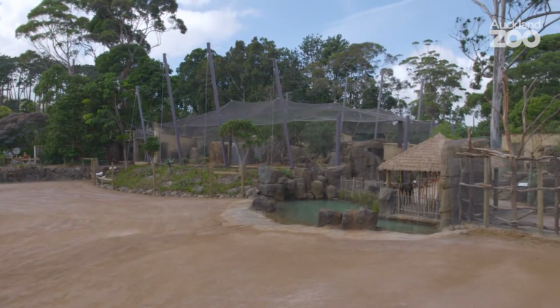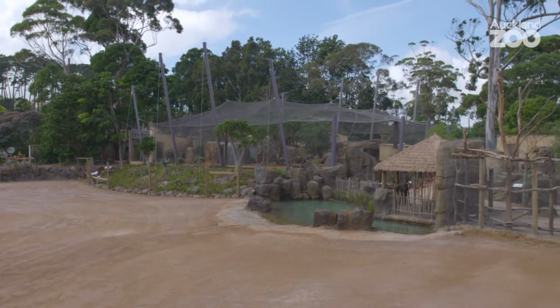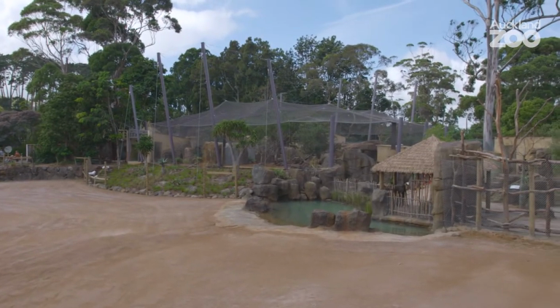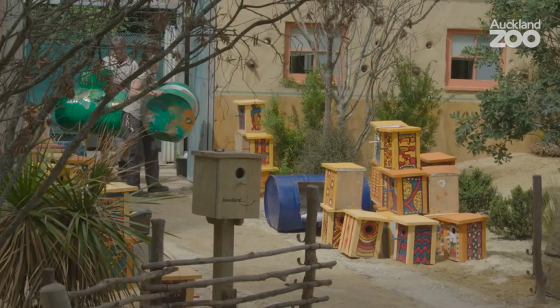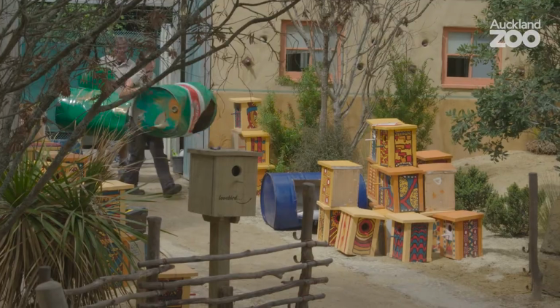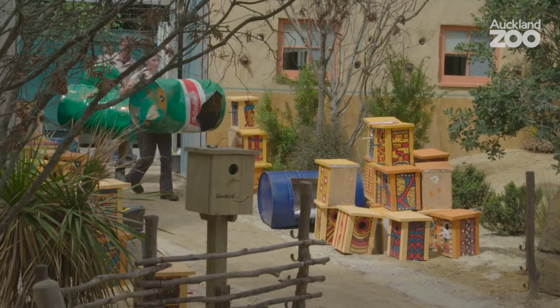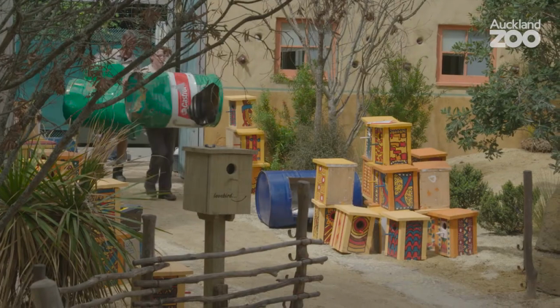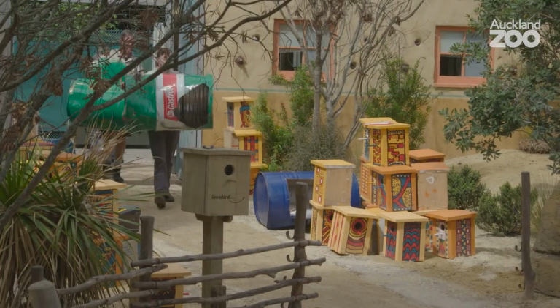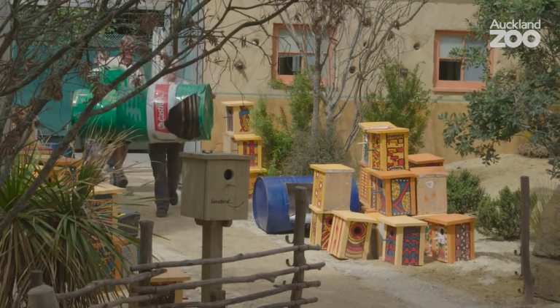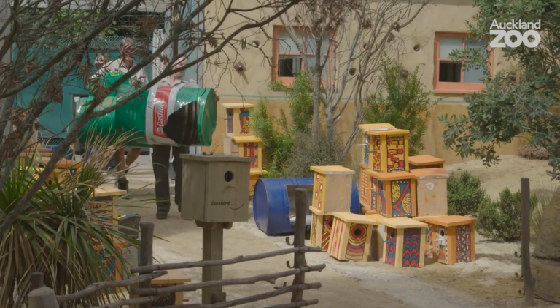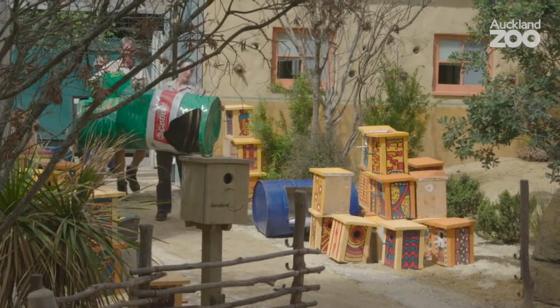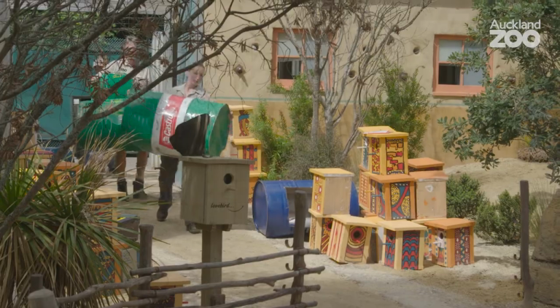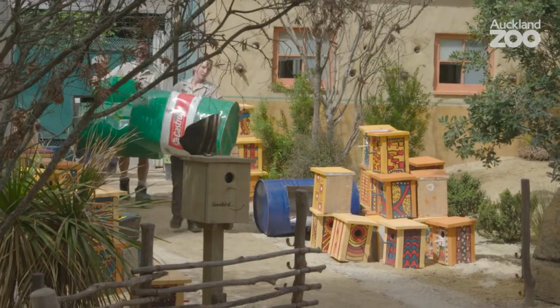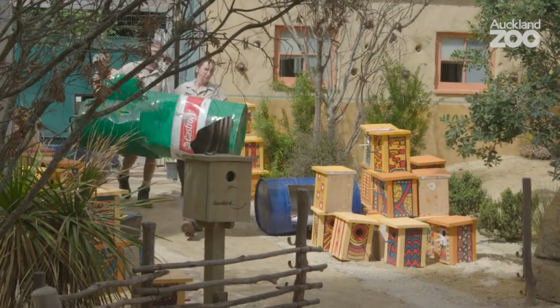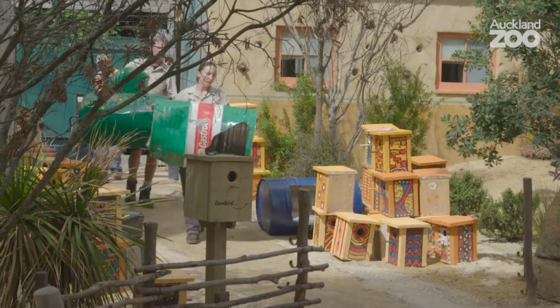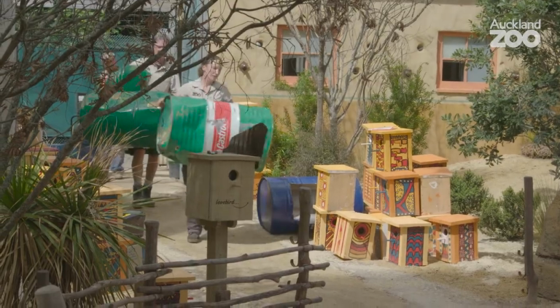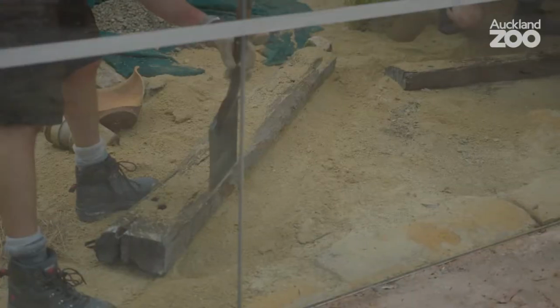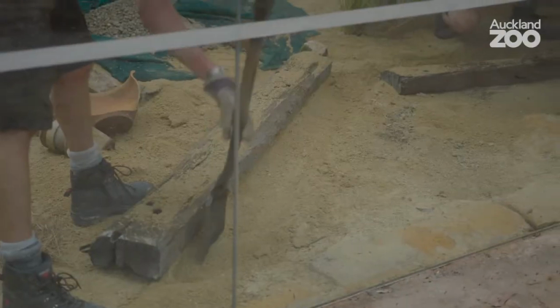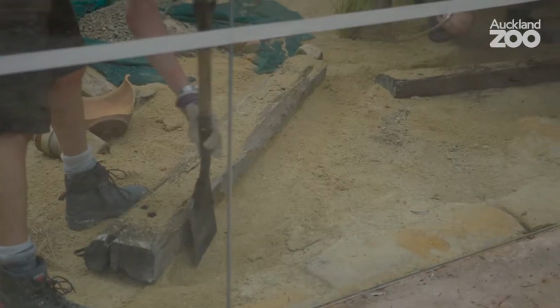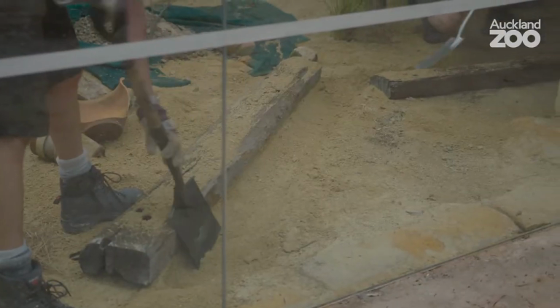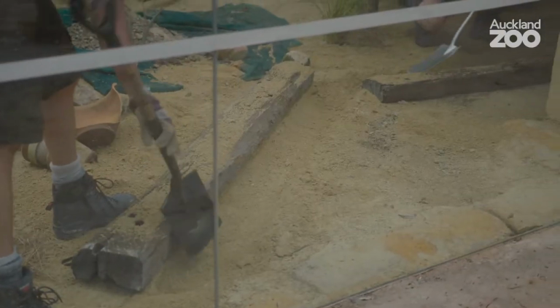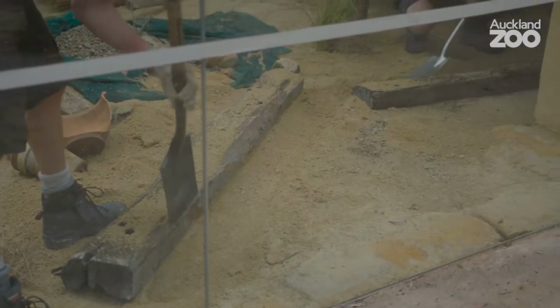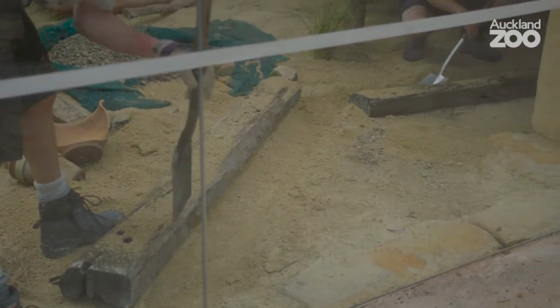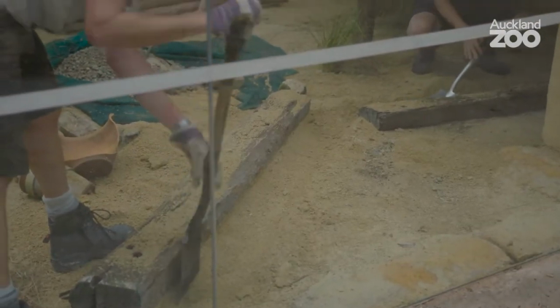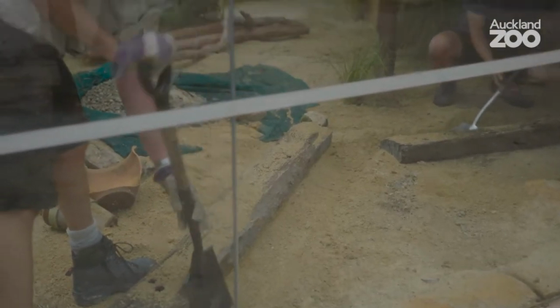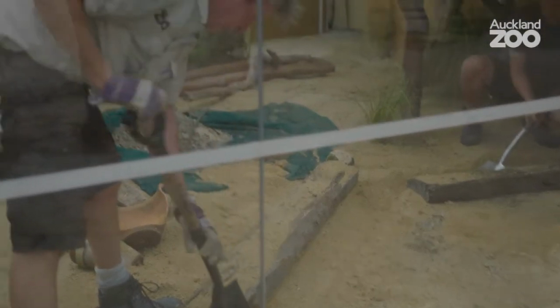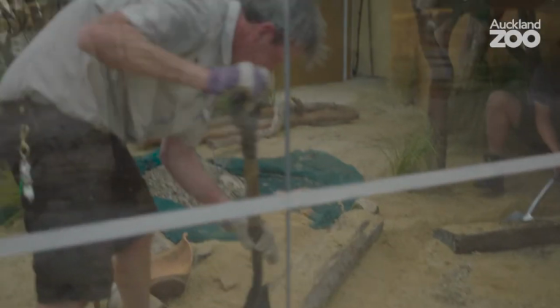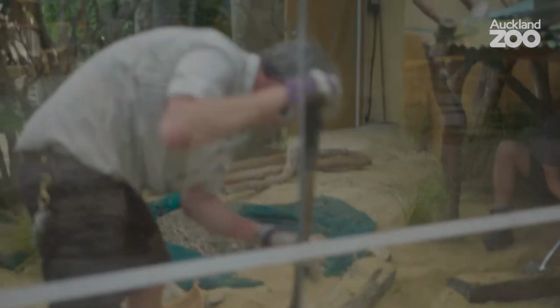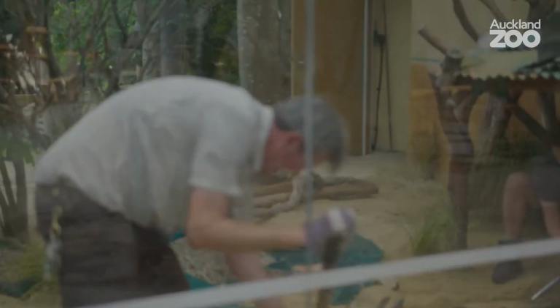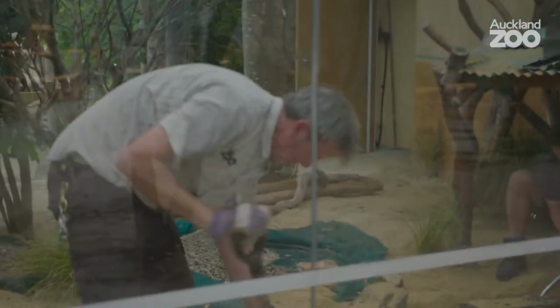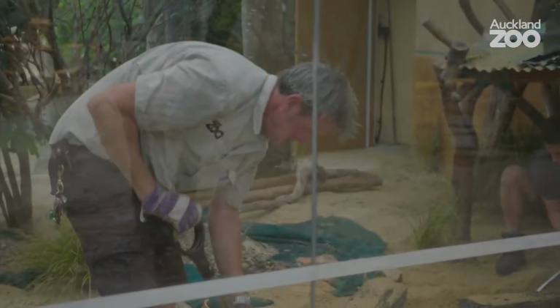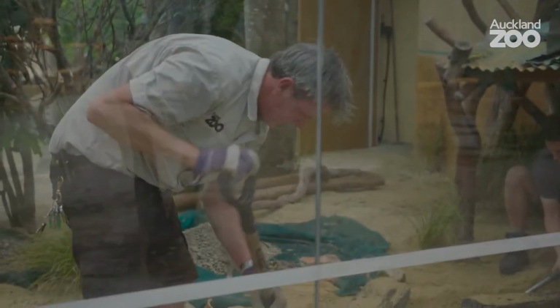We're just a few days before opening and as you can see behind me there's quite a bit still to be done.